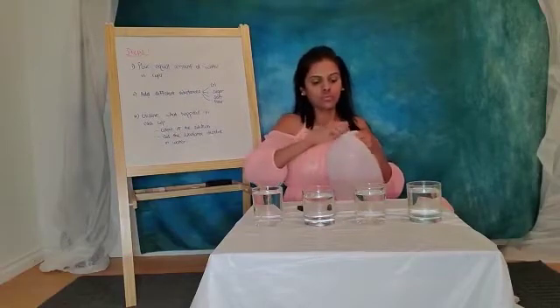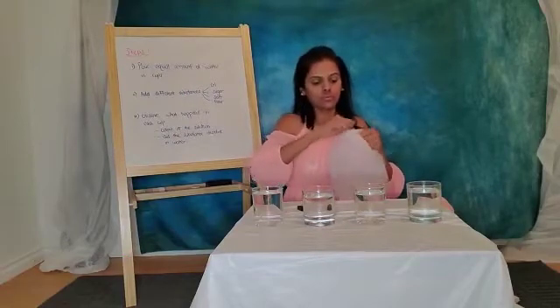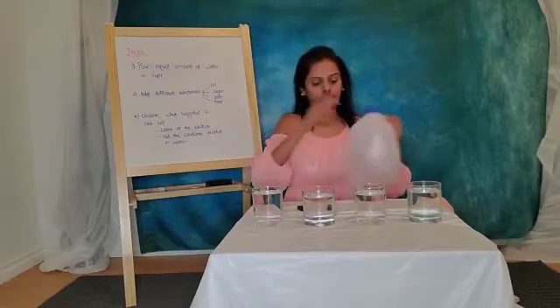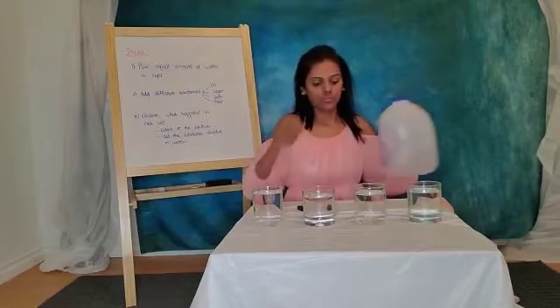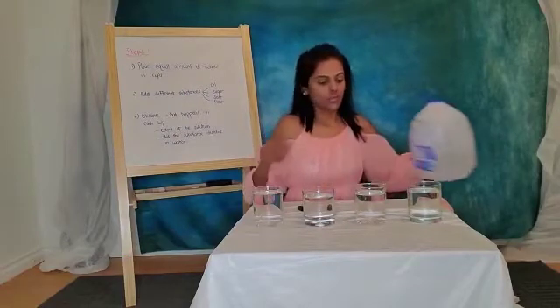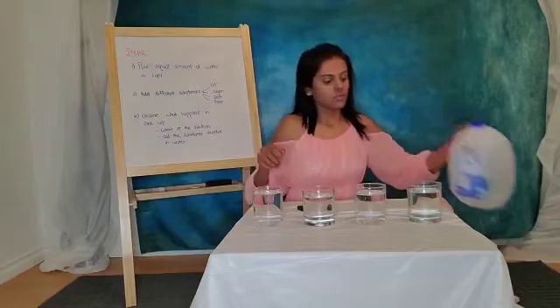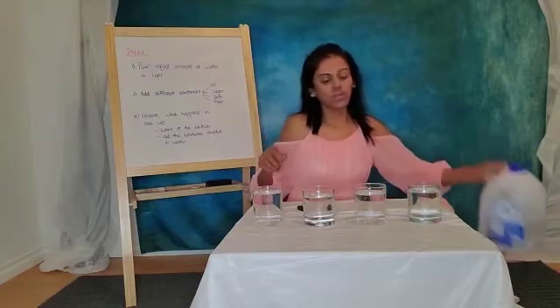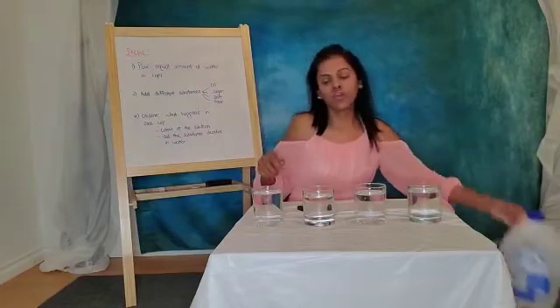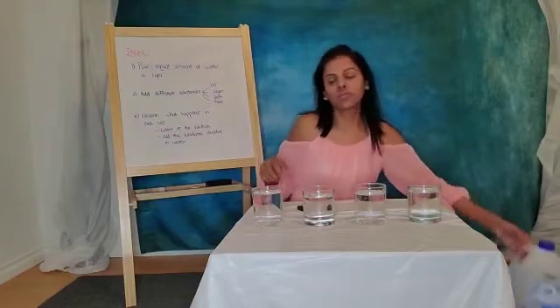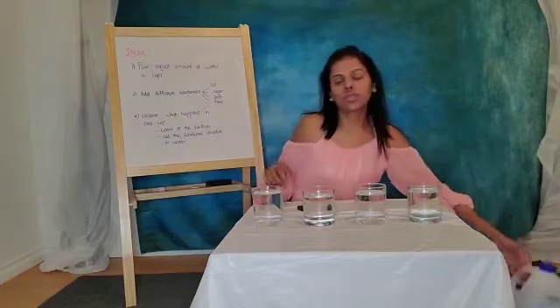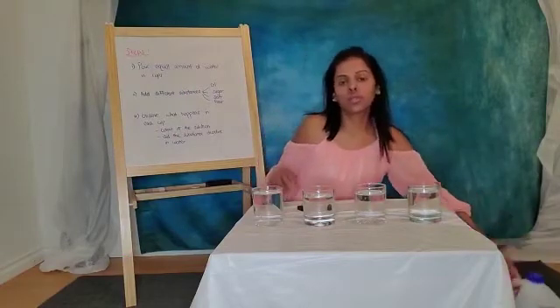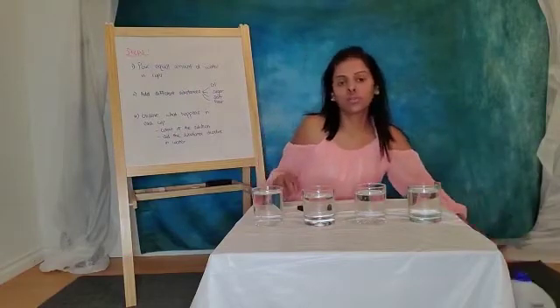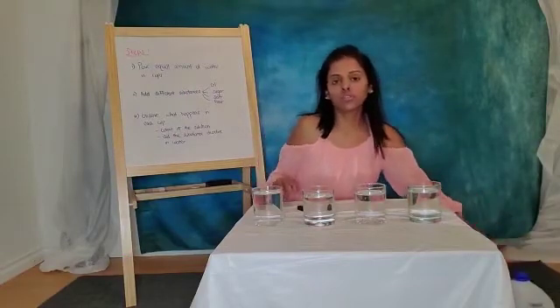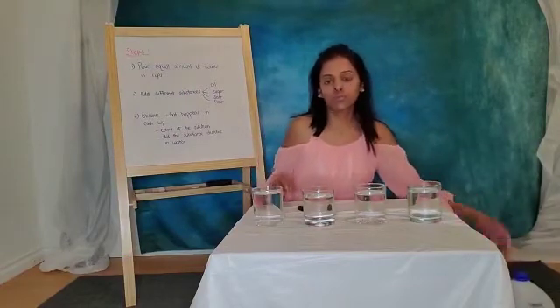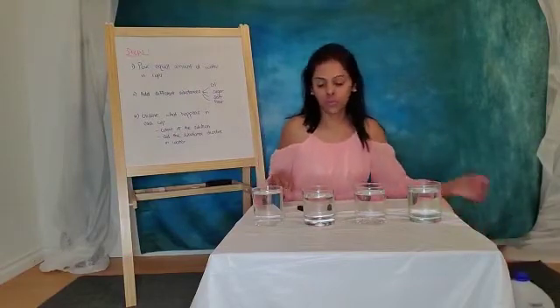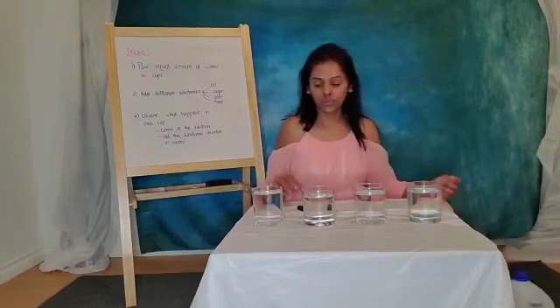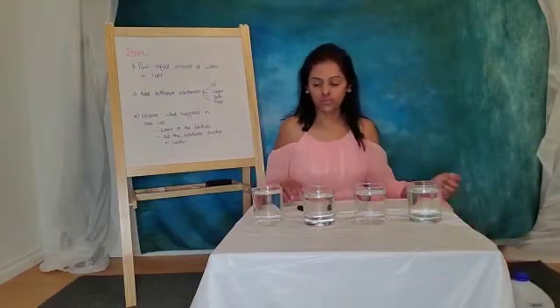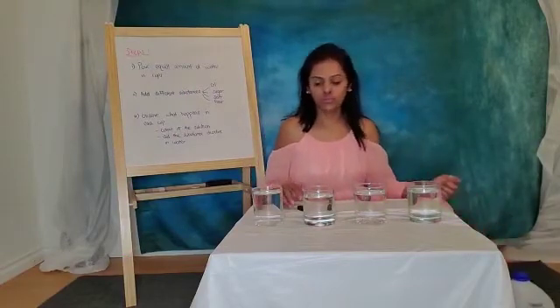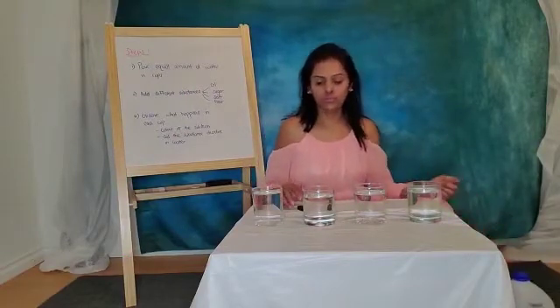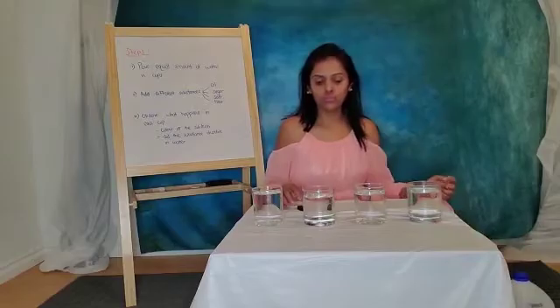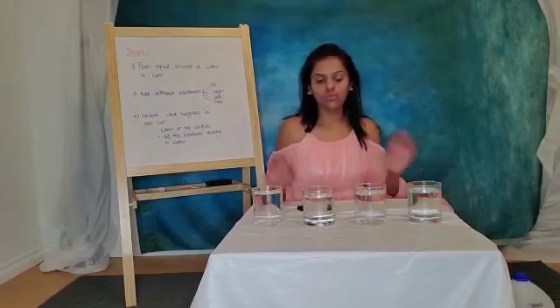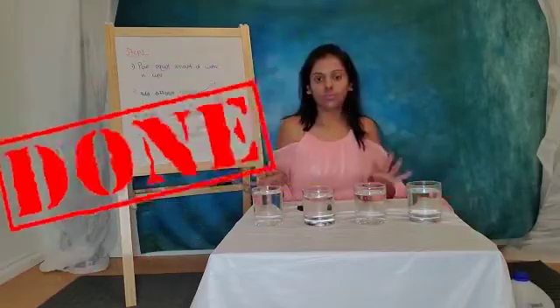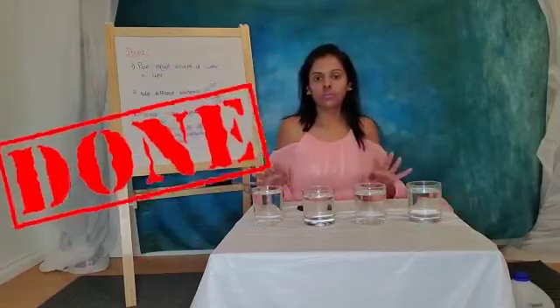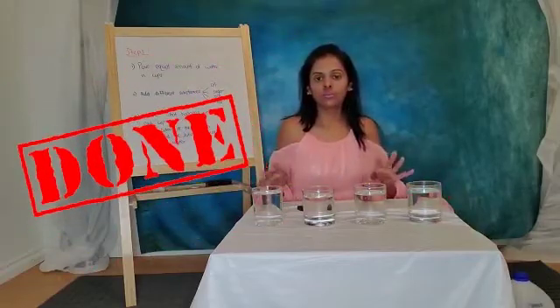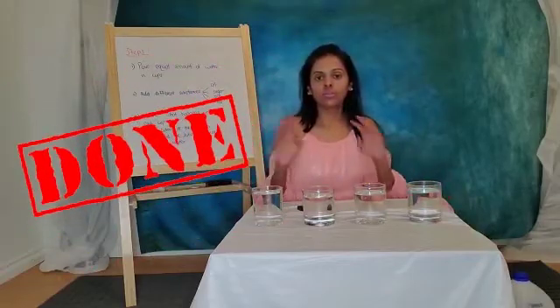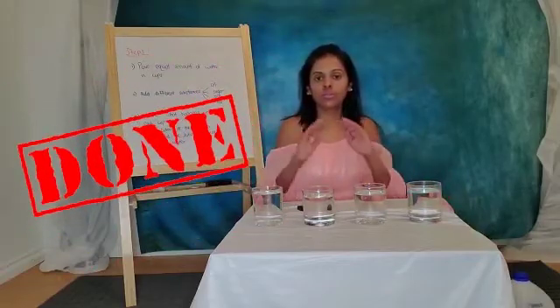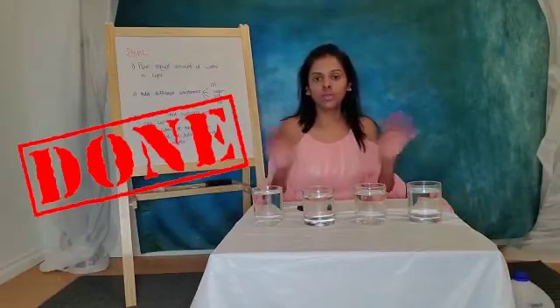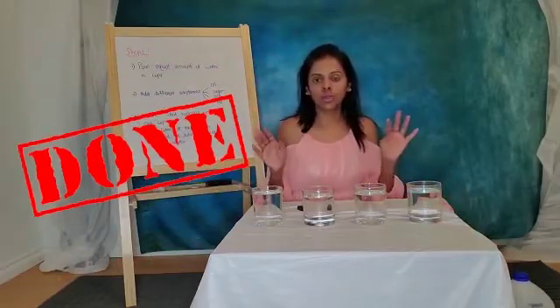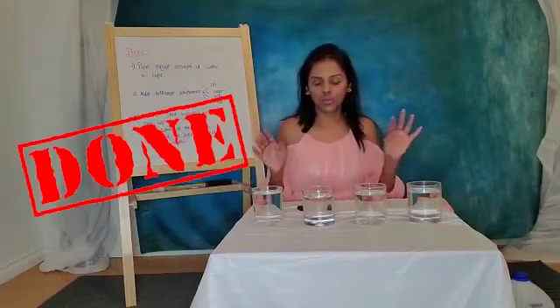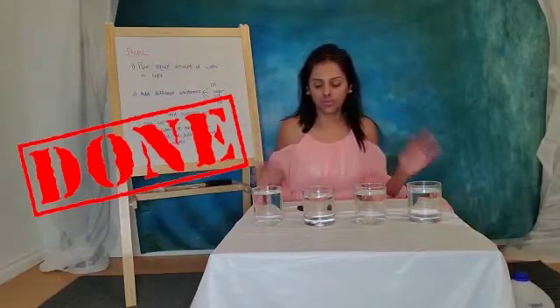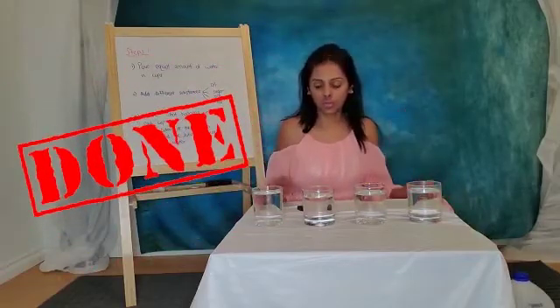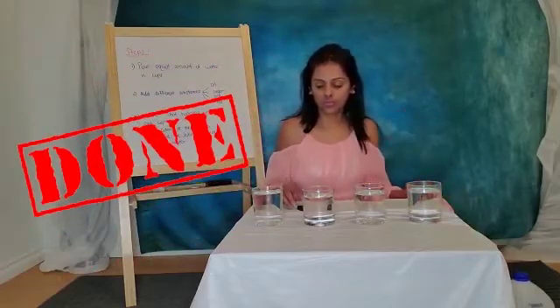I have put equal amounts of water — four cups with equal amount of water.